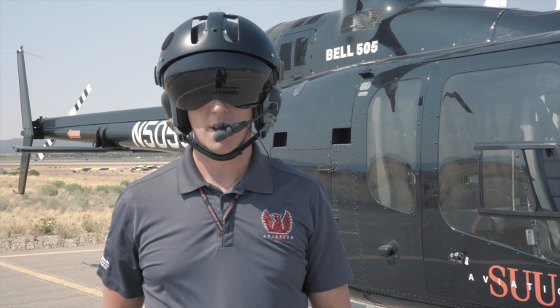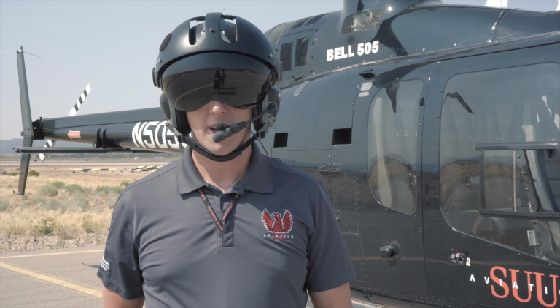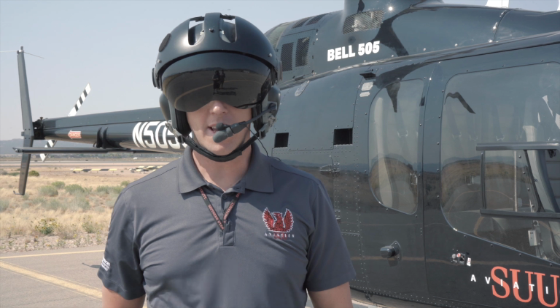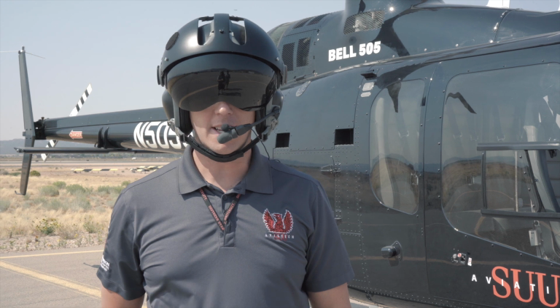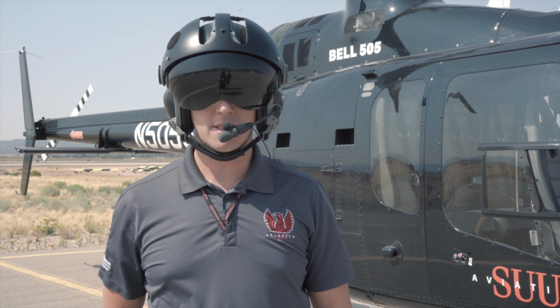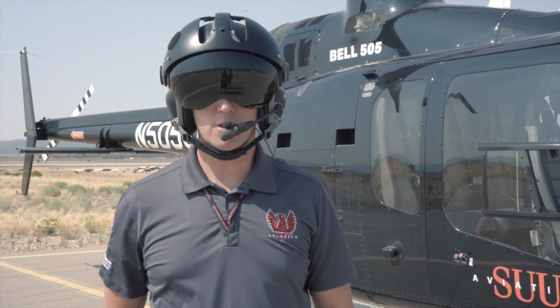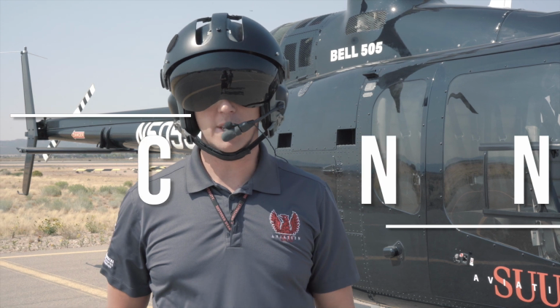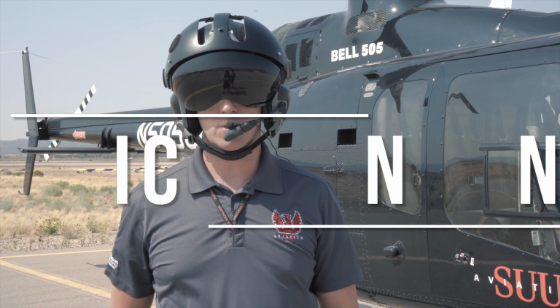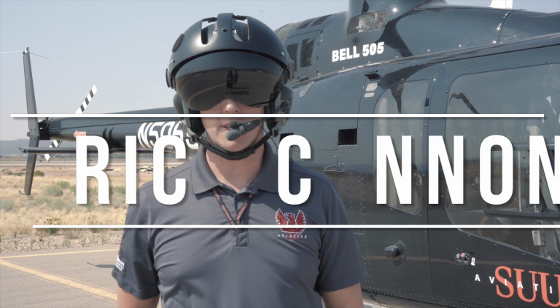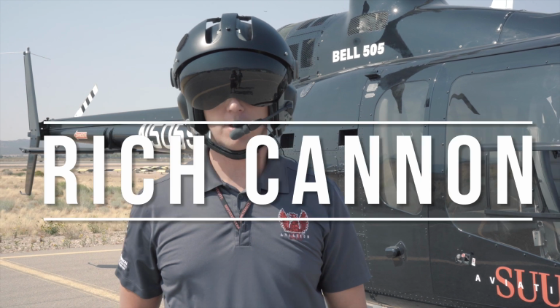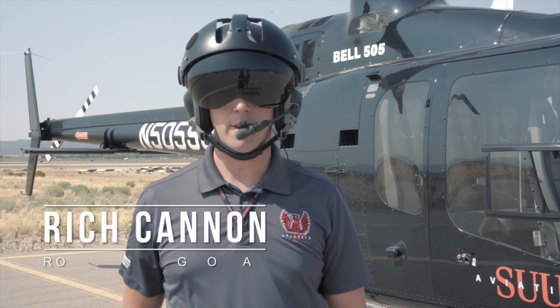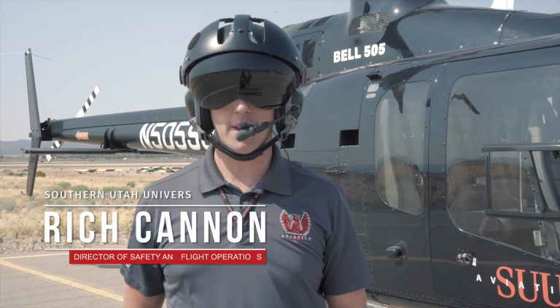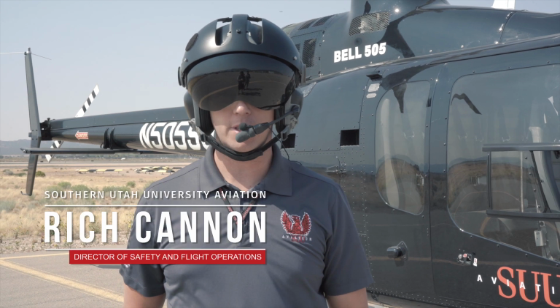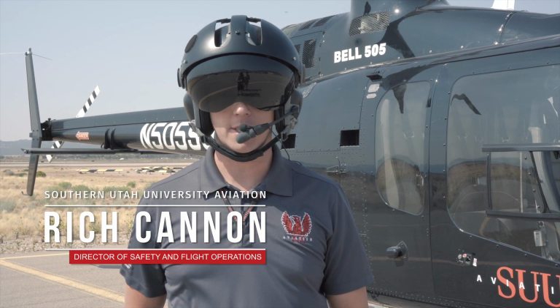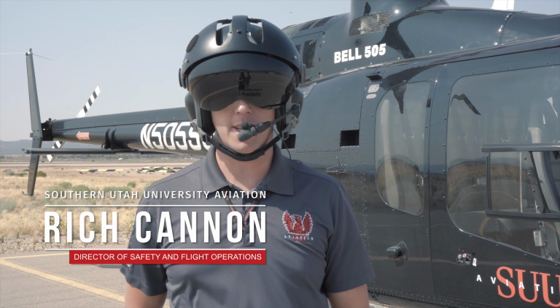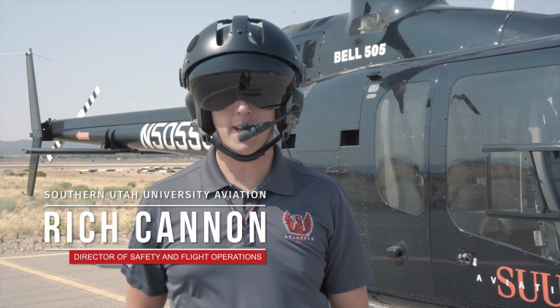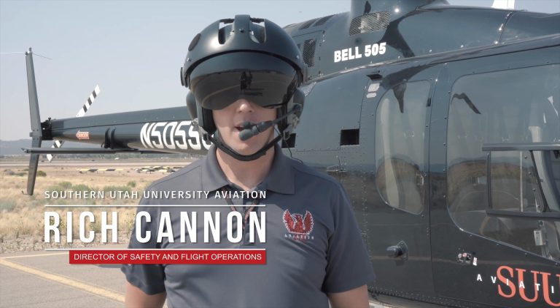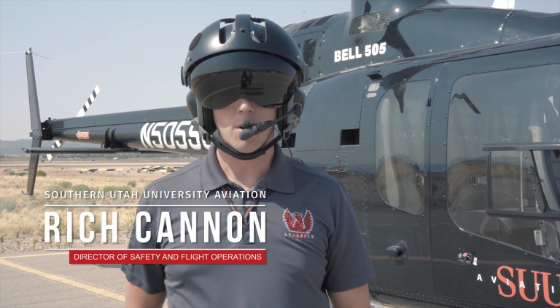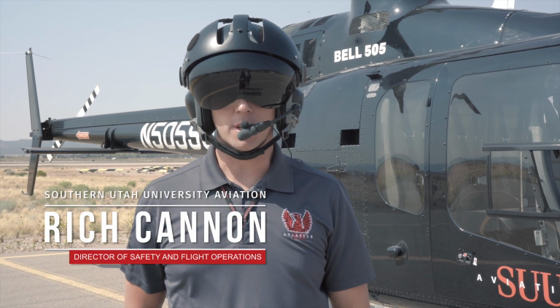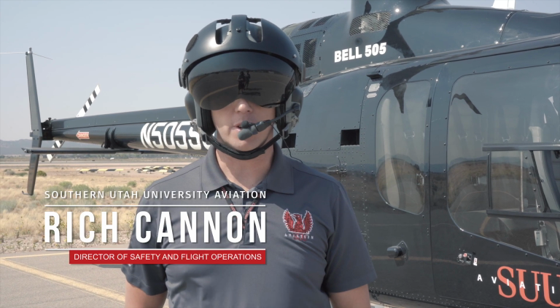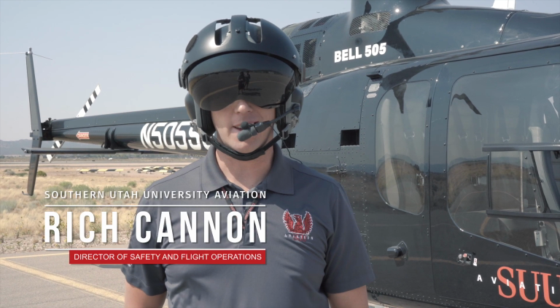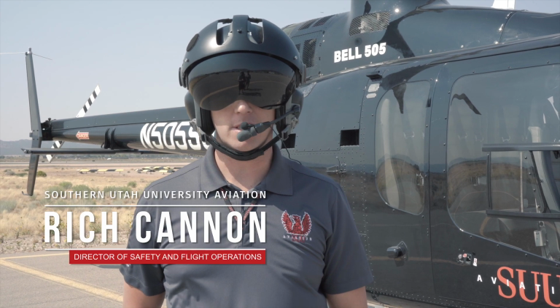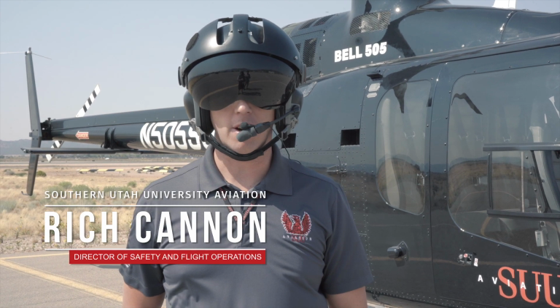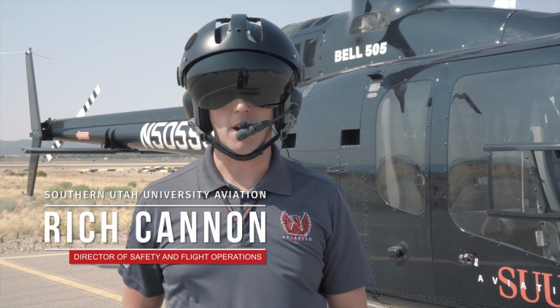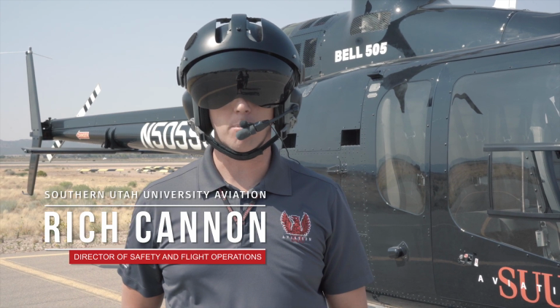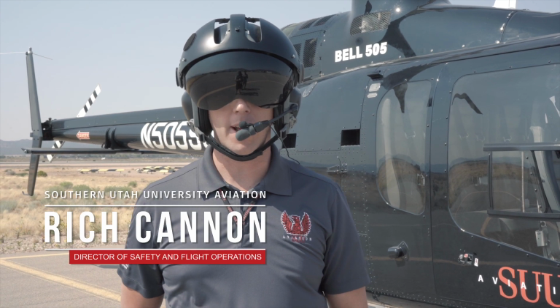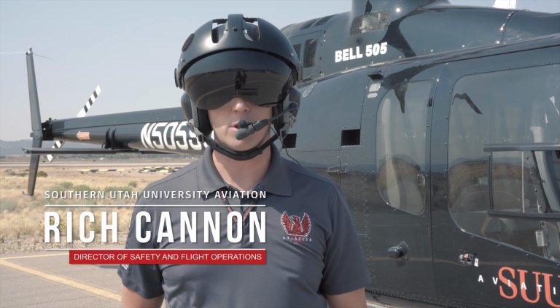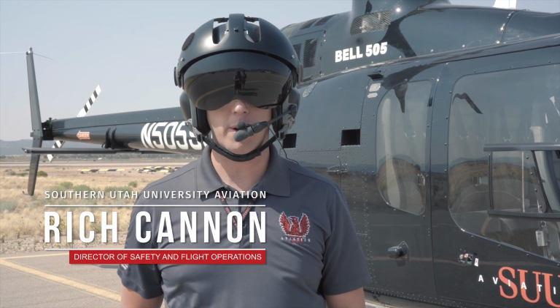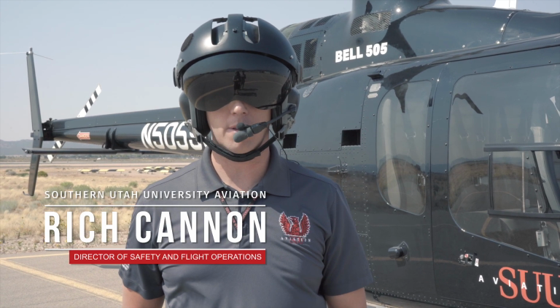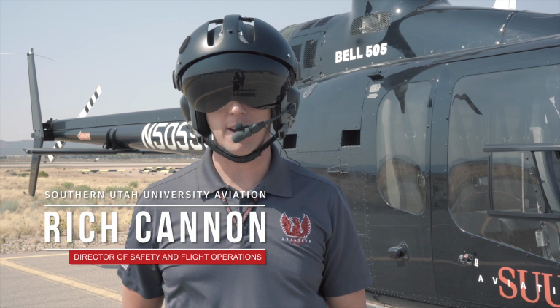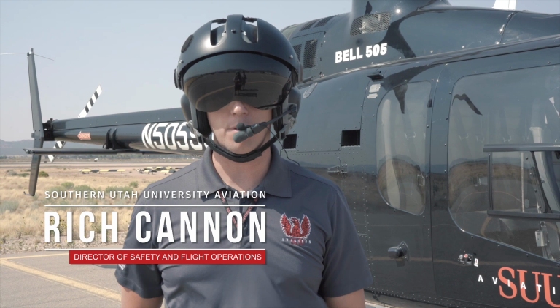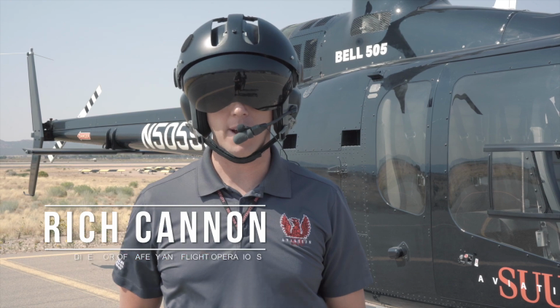Hey guys, this is Rich with SUU Aviation and today we're gonna show you how to start our brand new Bell 505.